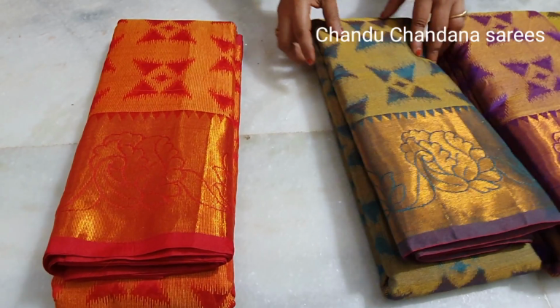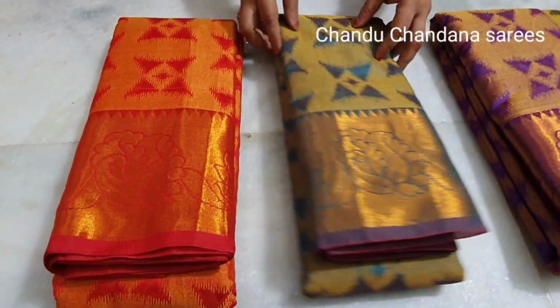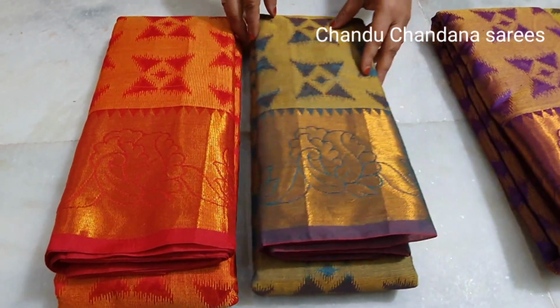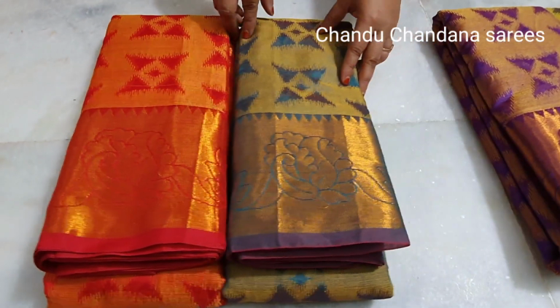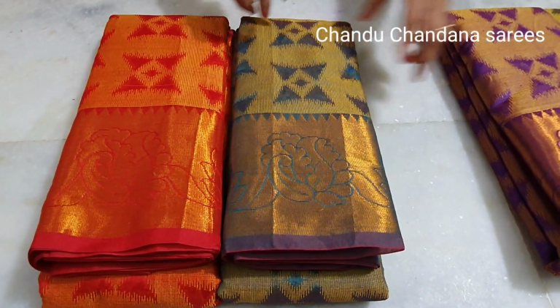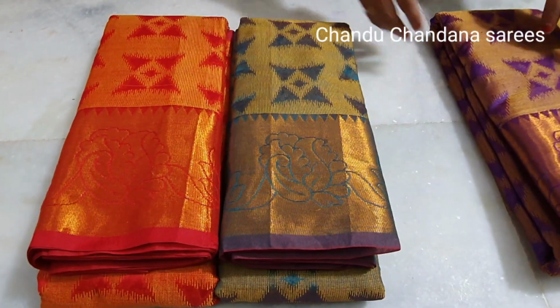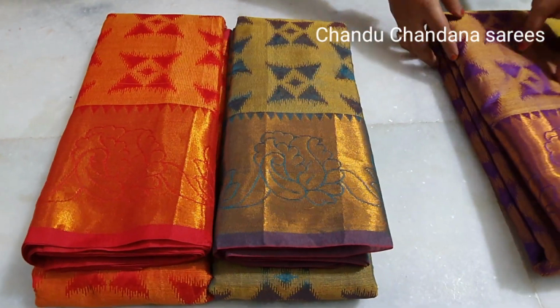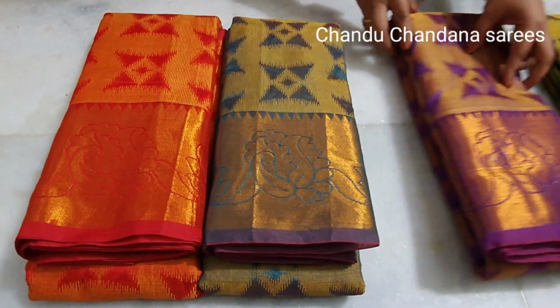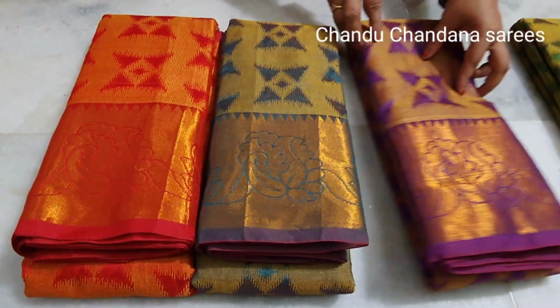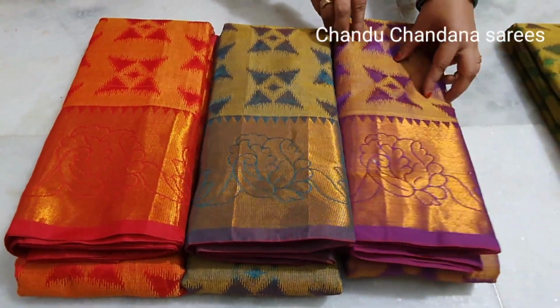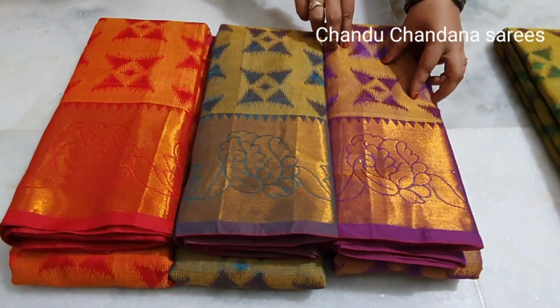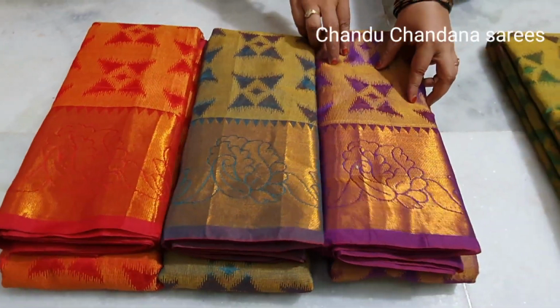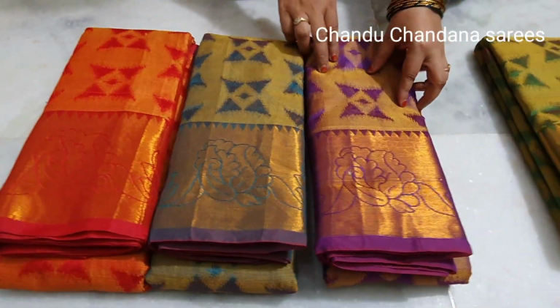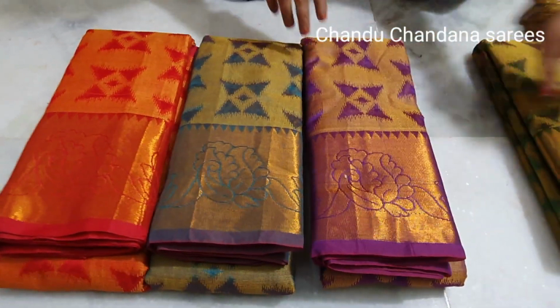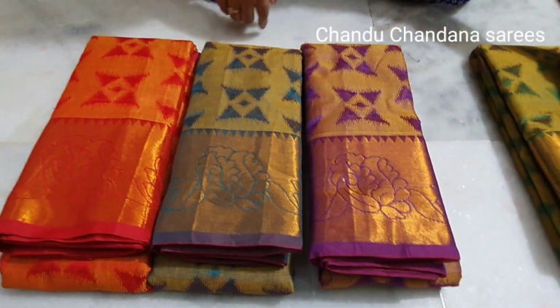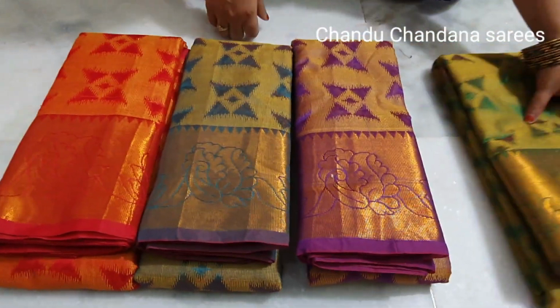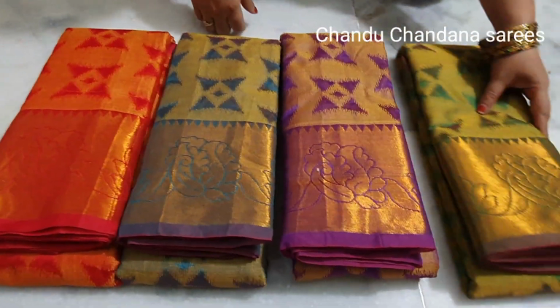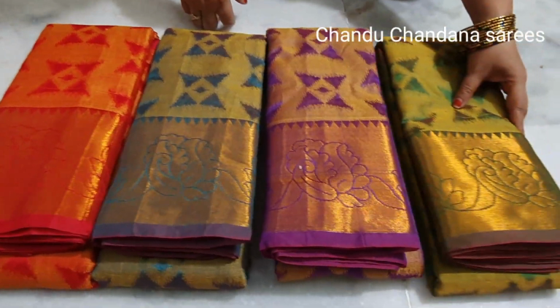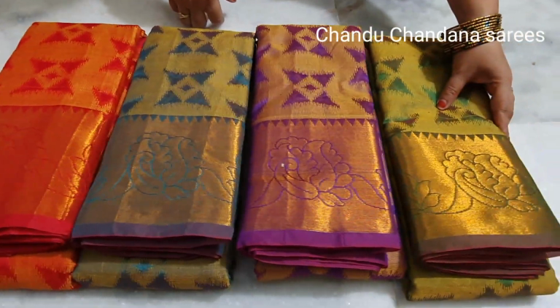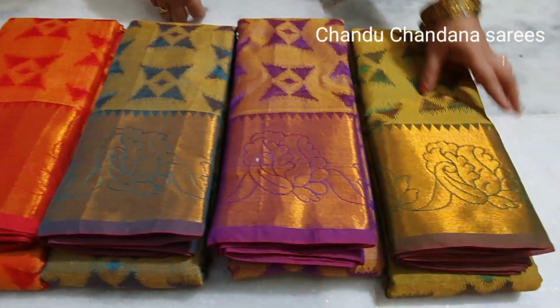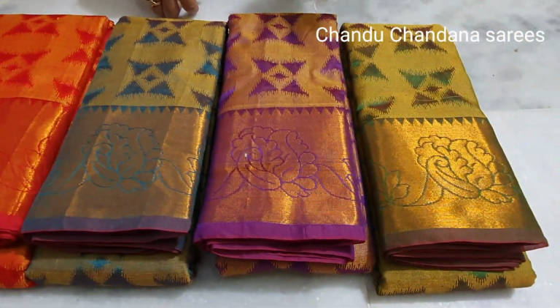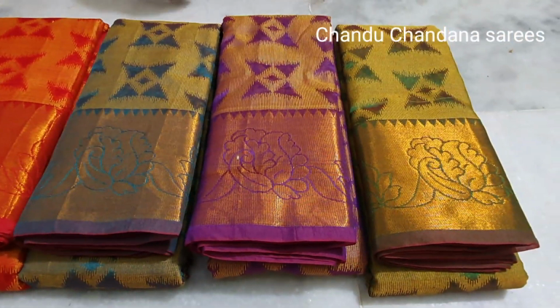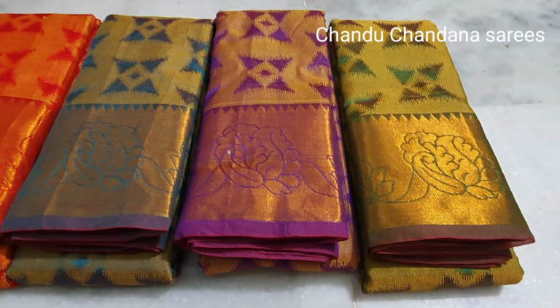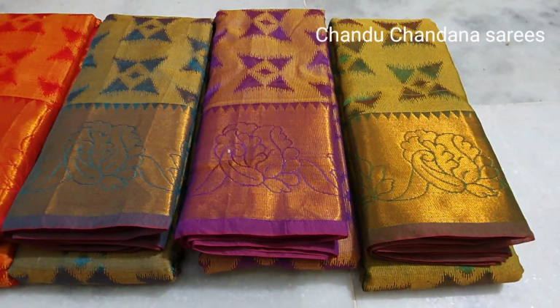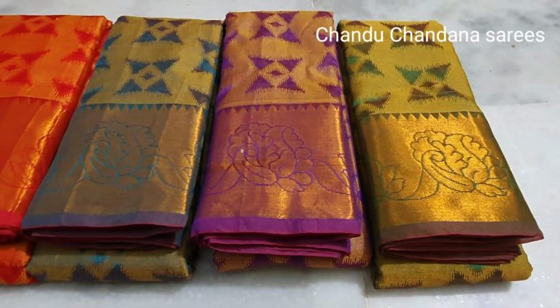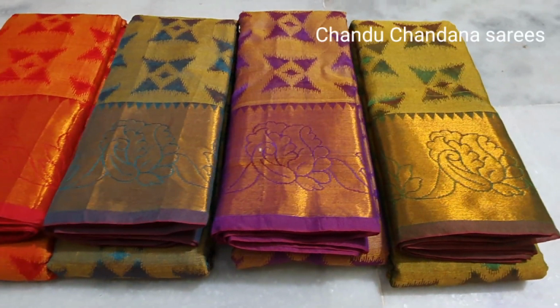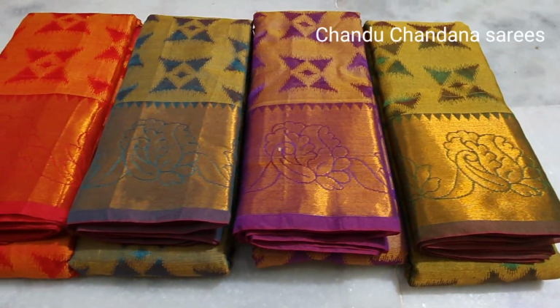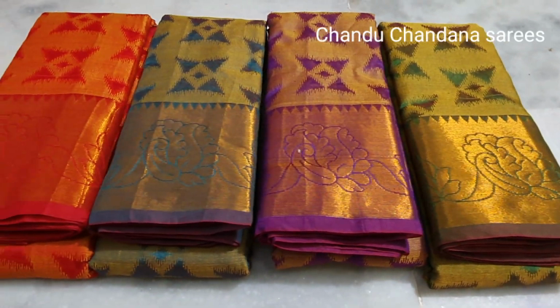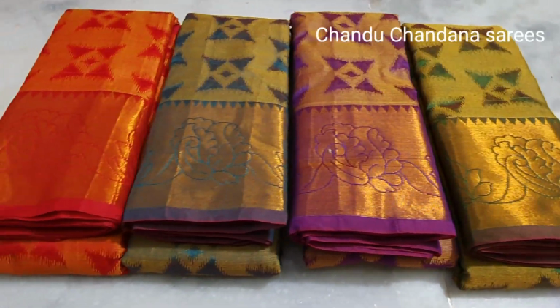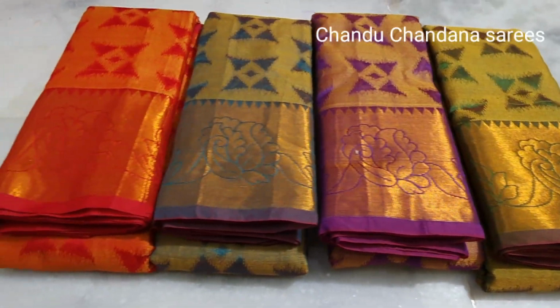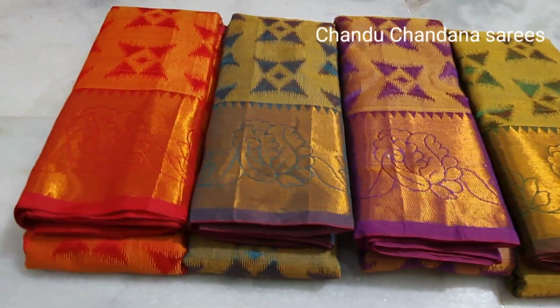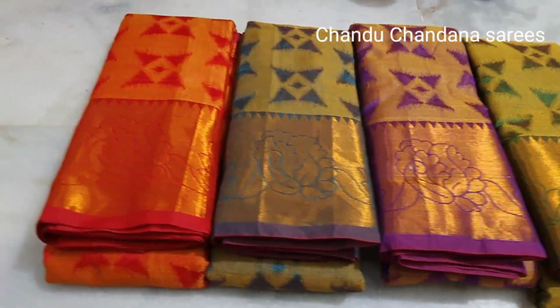Hi Friends! Welcome to Chendhu Chendhina Saris. If you like this video, please like, share, and subscribe.